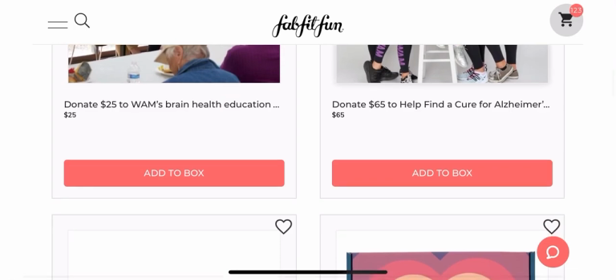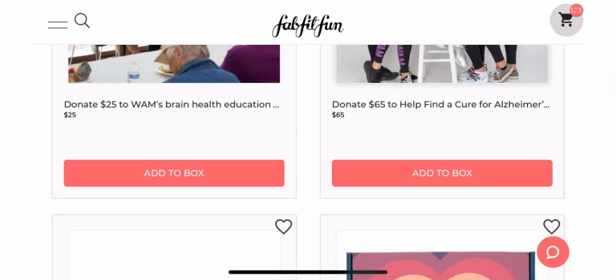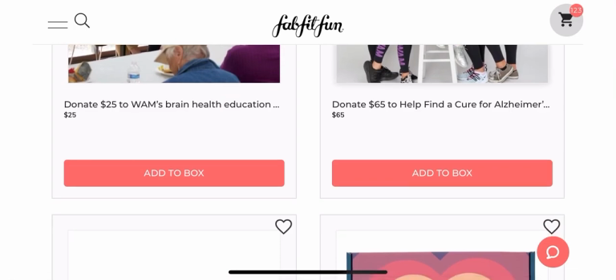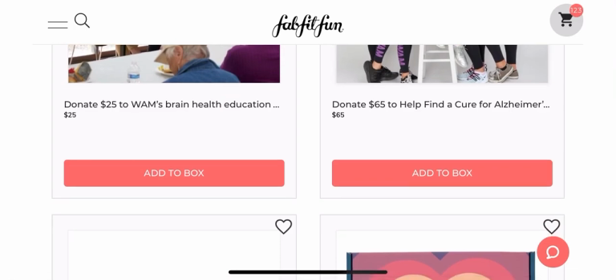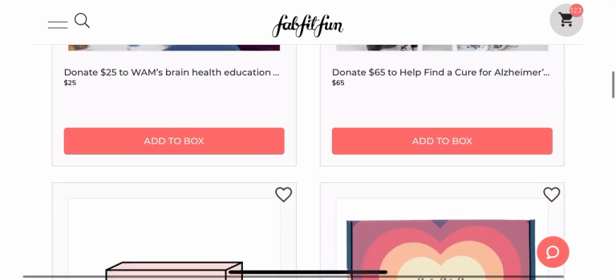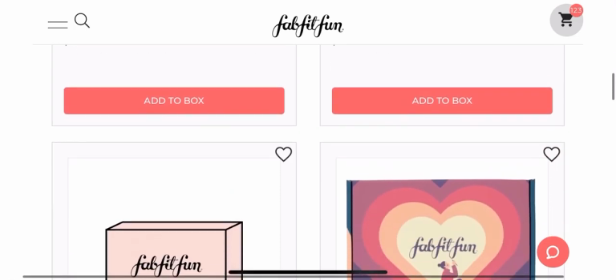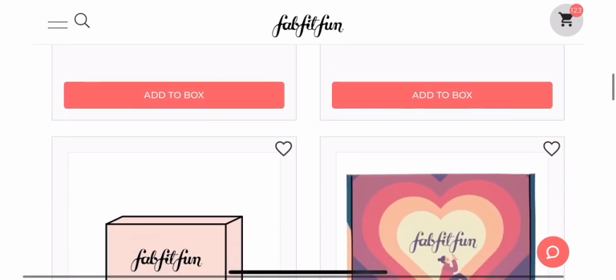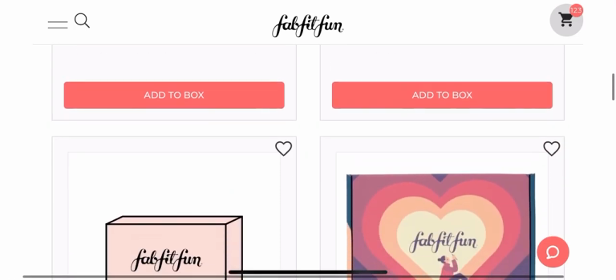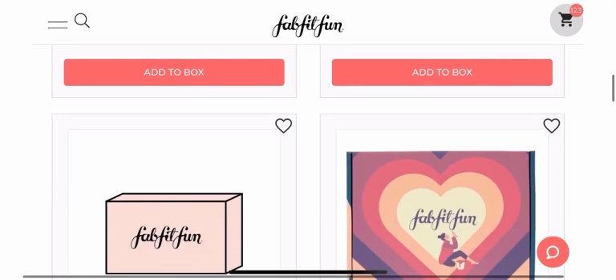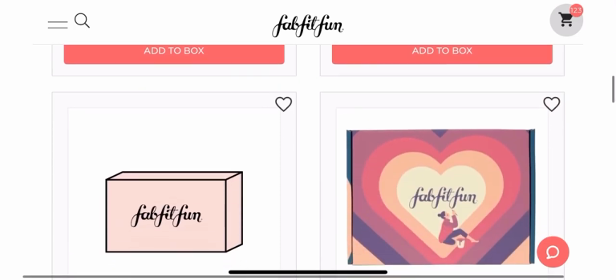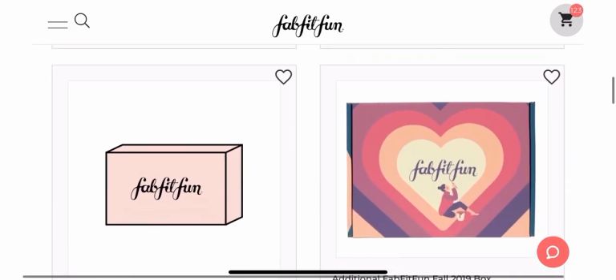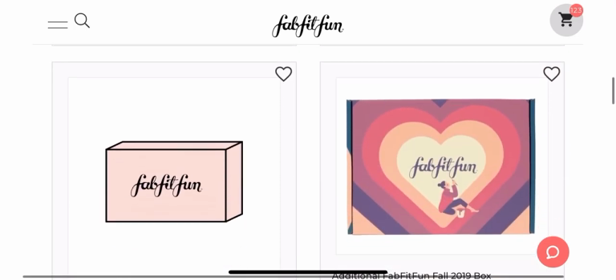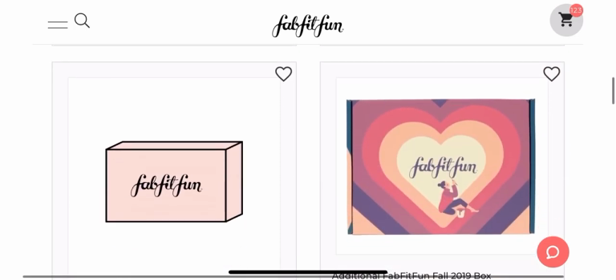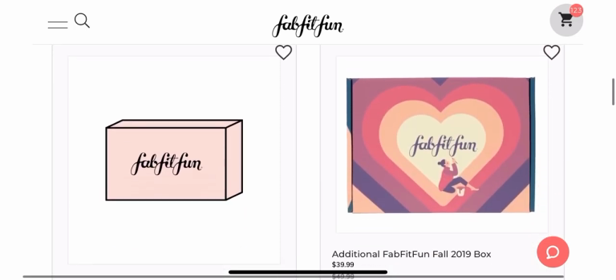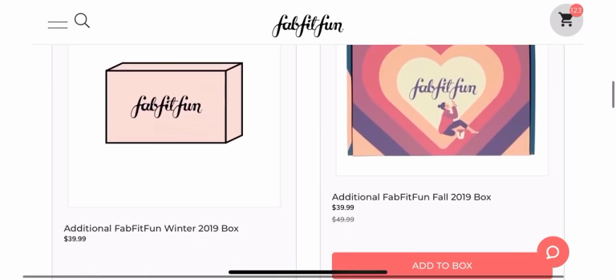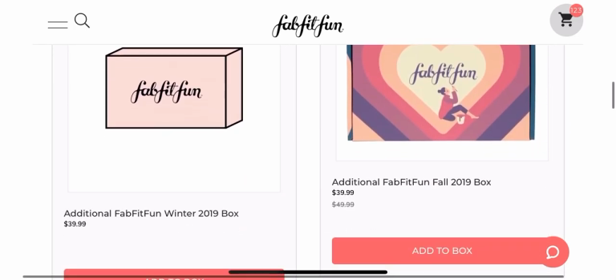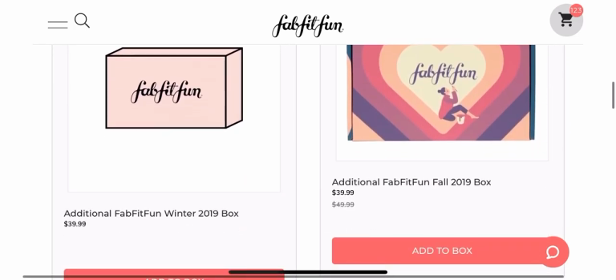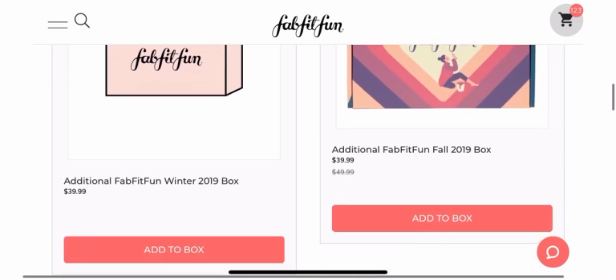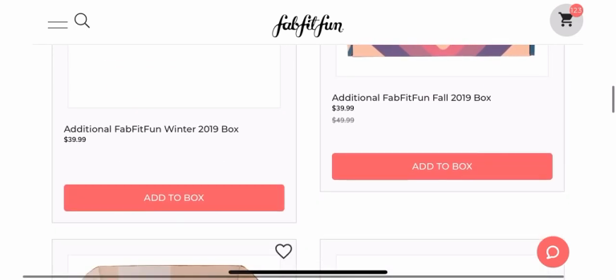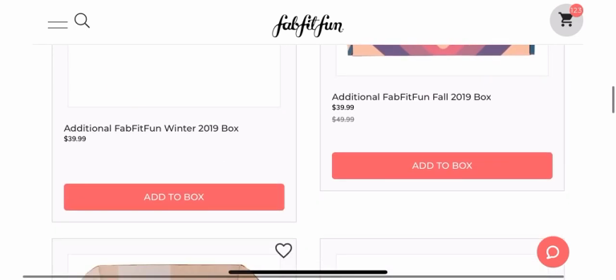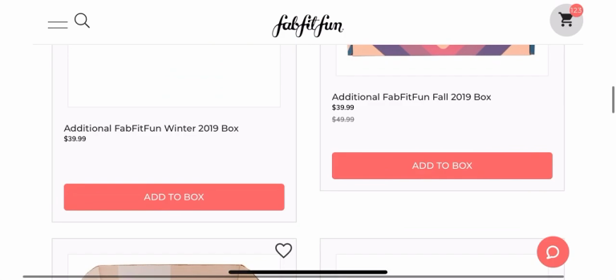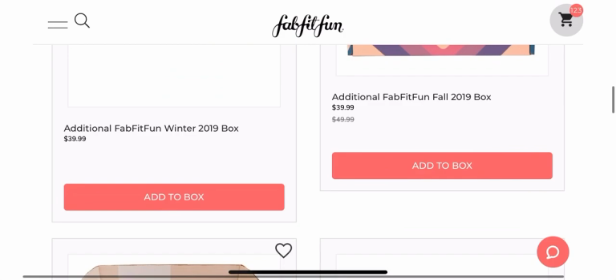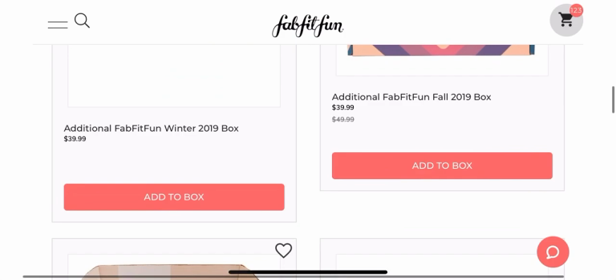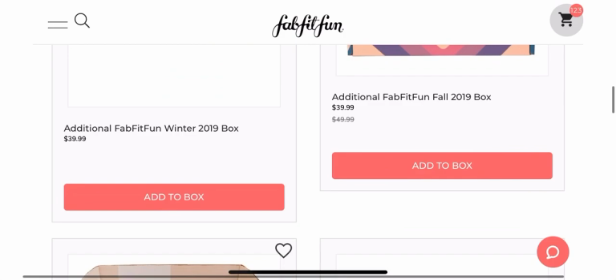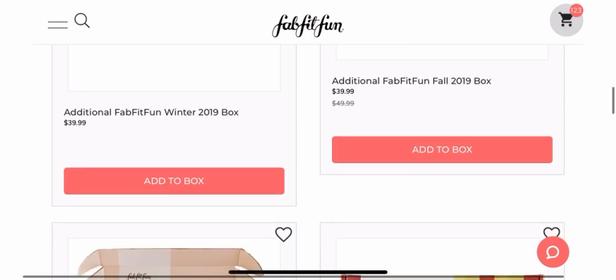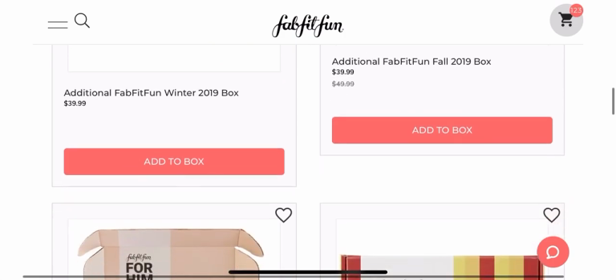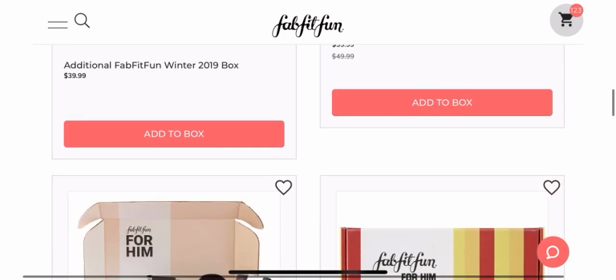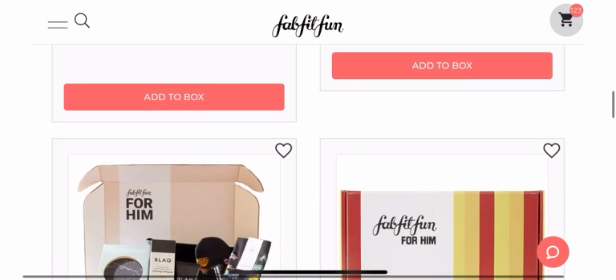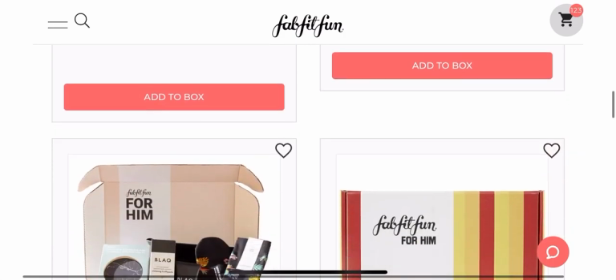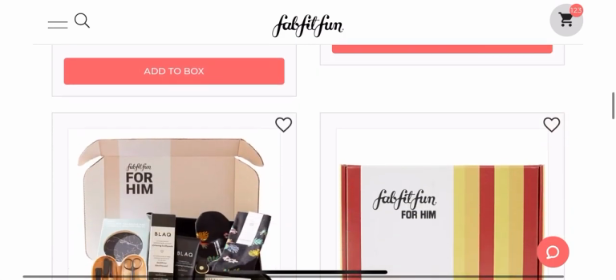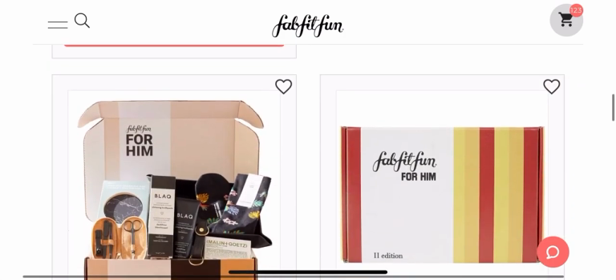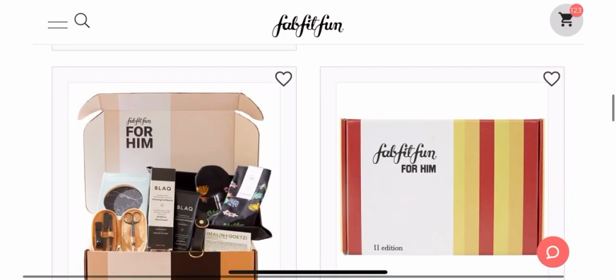What we're going to do is I am going to scroll through and let you see all of the items that are in the sale.